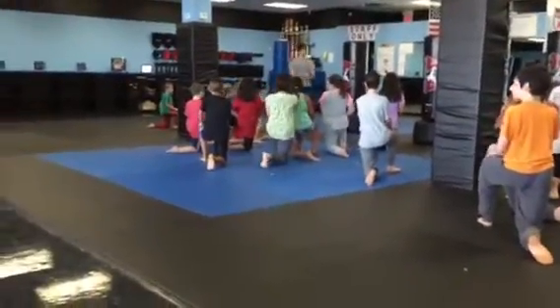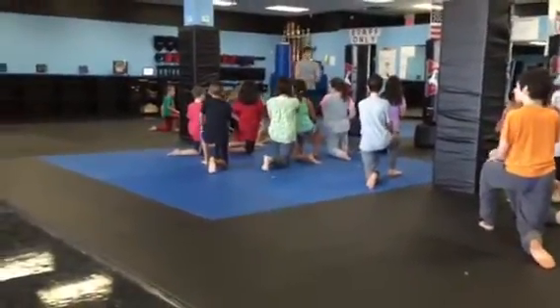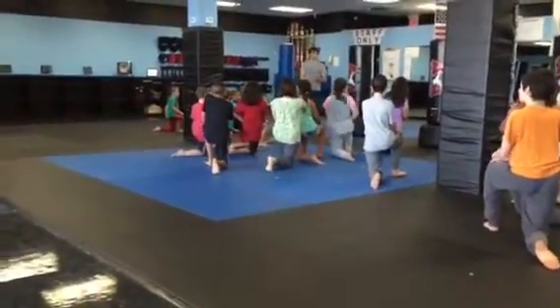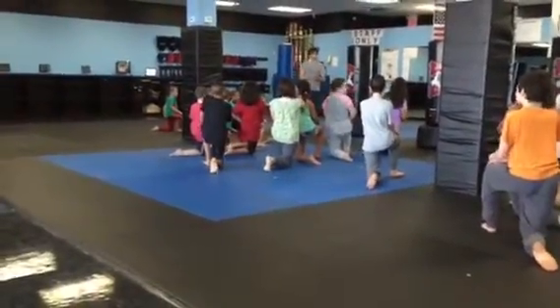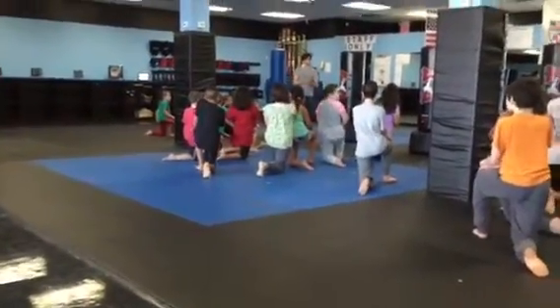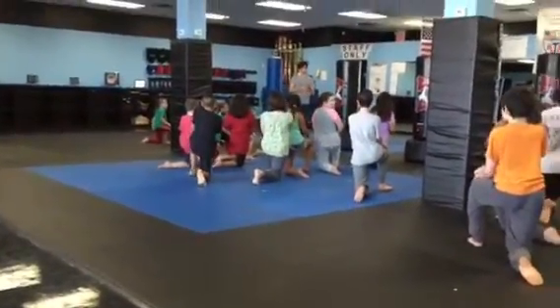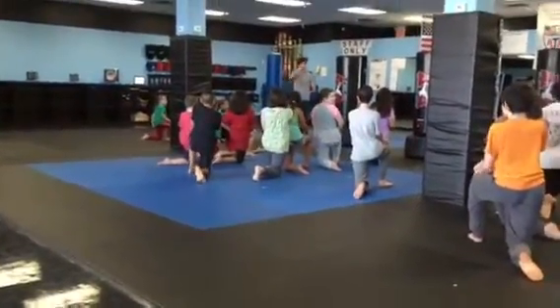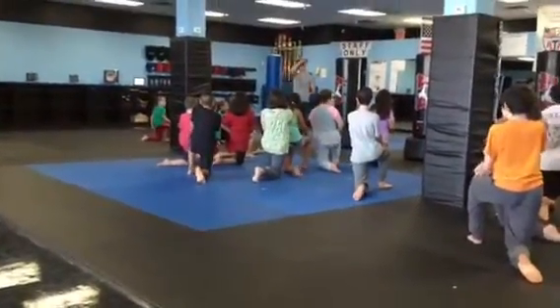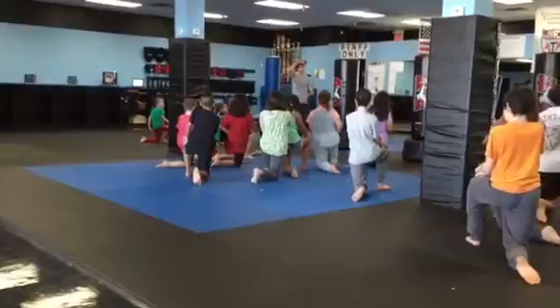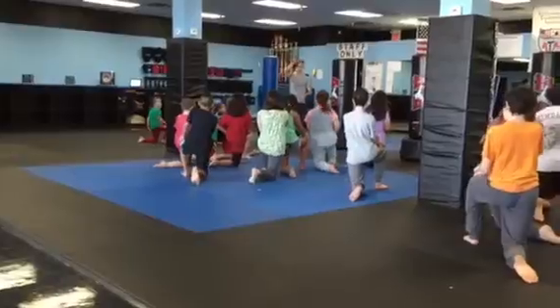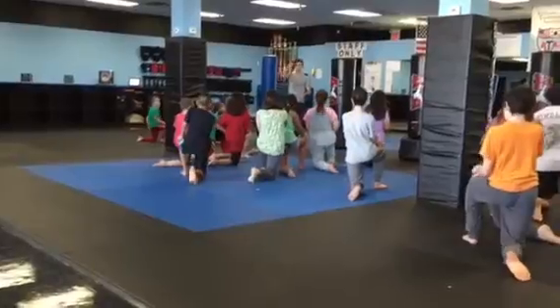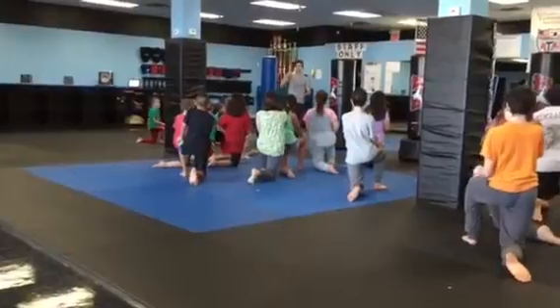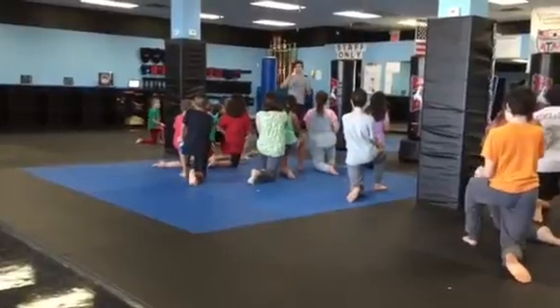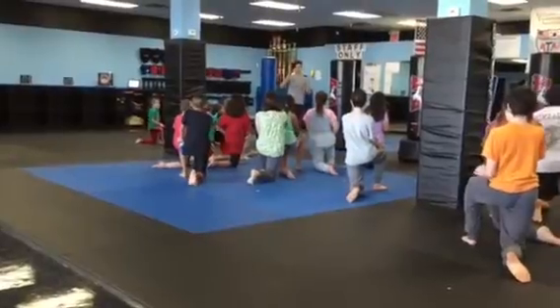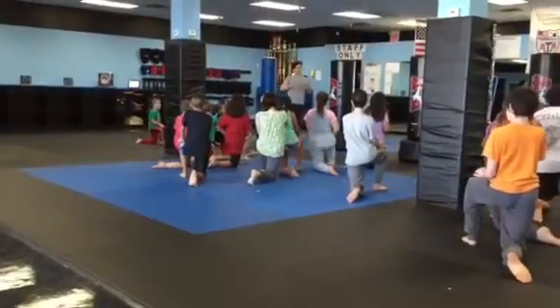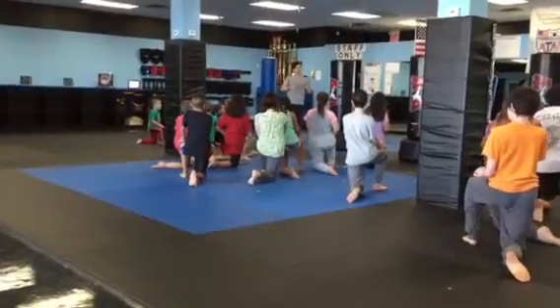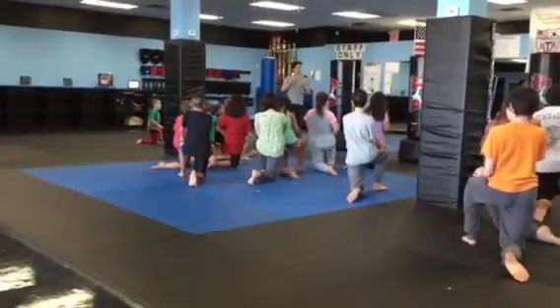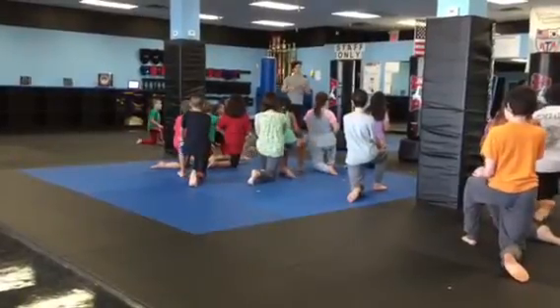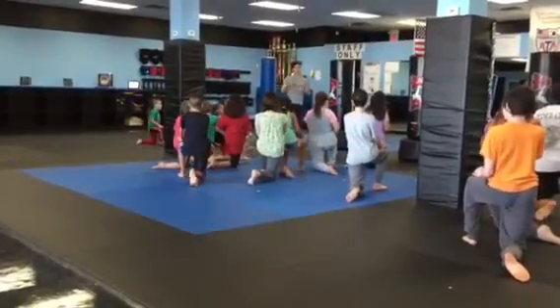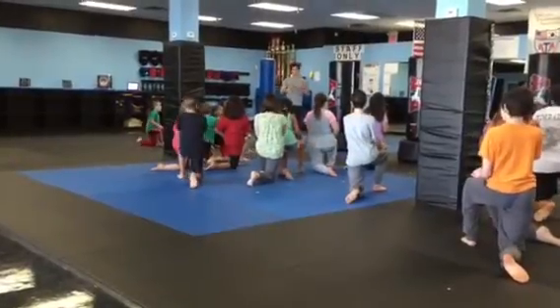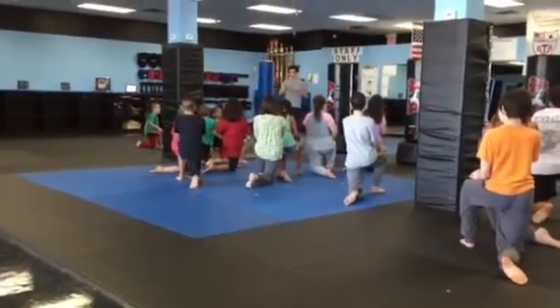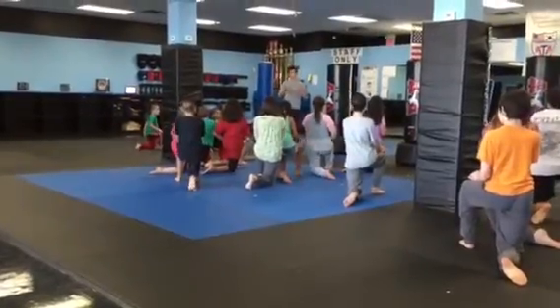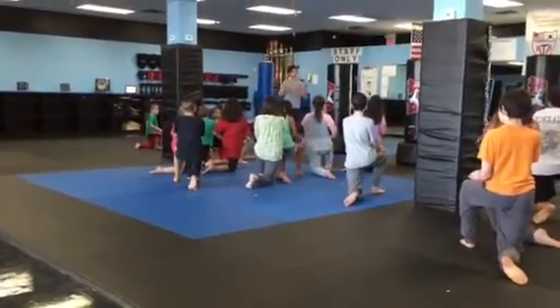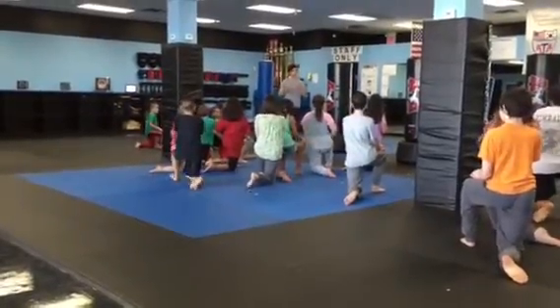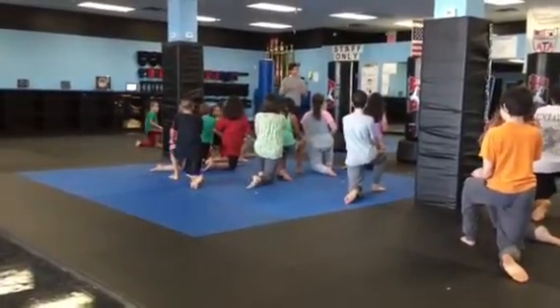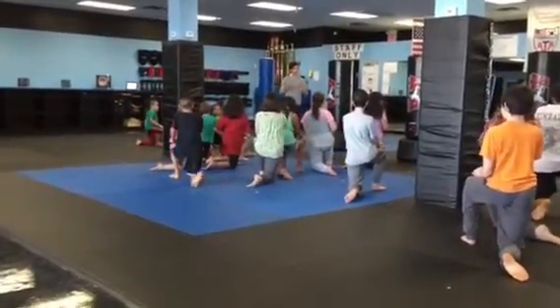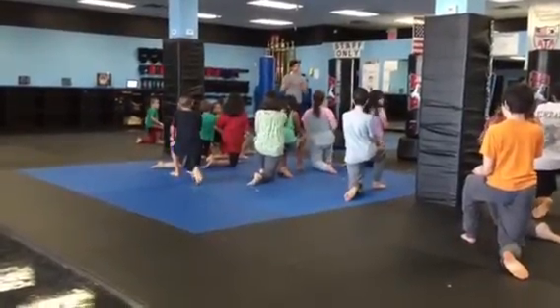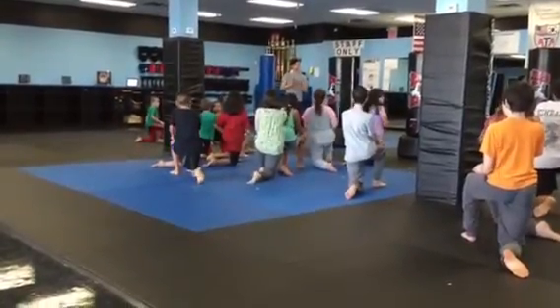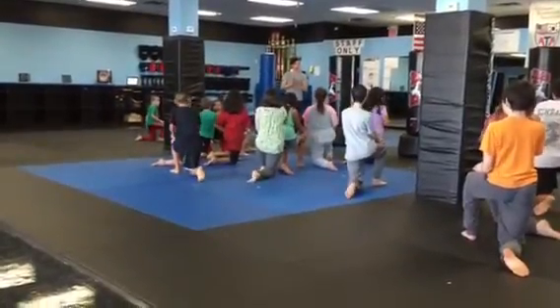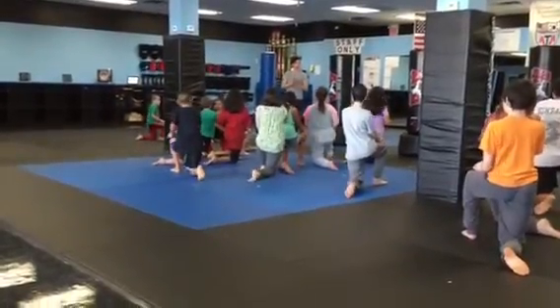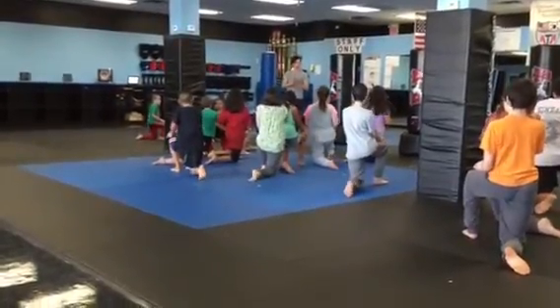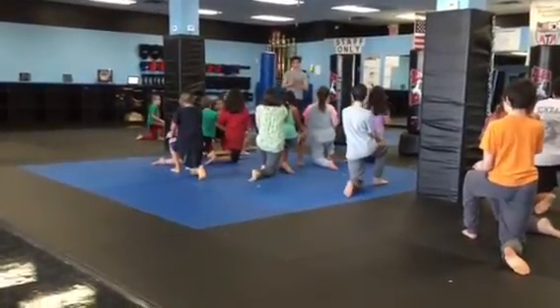Alright, we're going to go into a kicking session and we're going to keep changing up the kicks every couple of minutes. We're going to start with front kicks first.